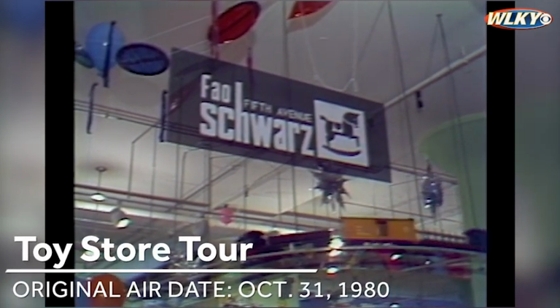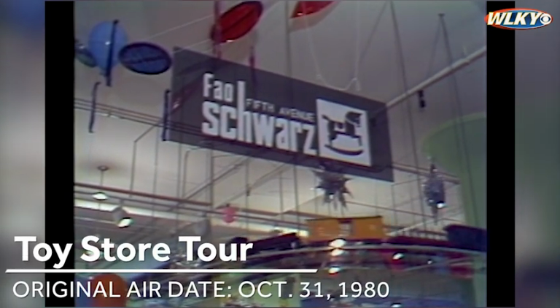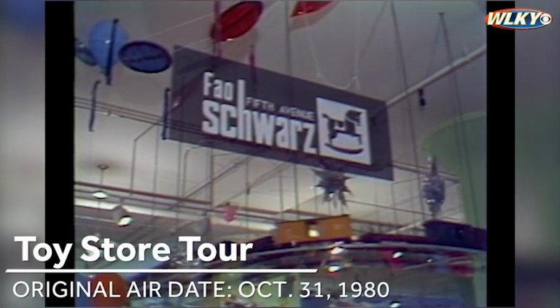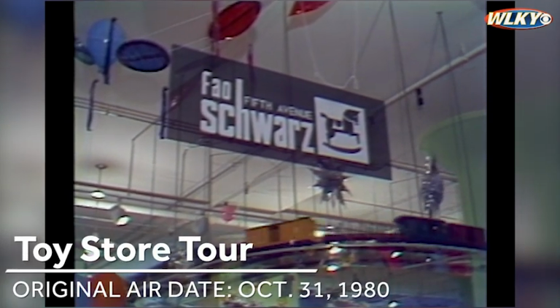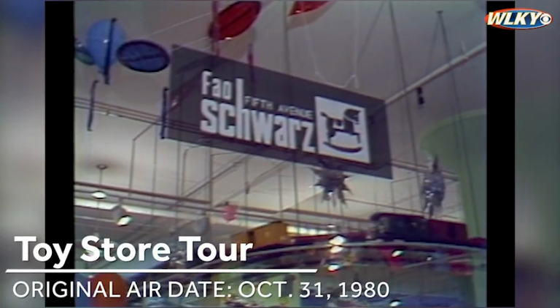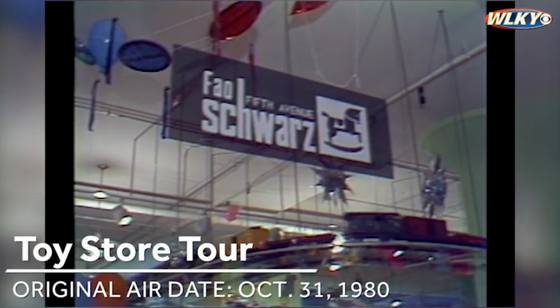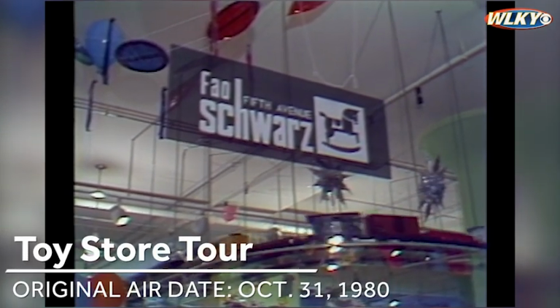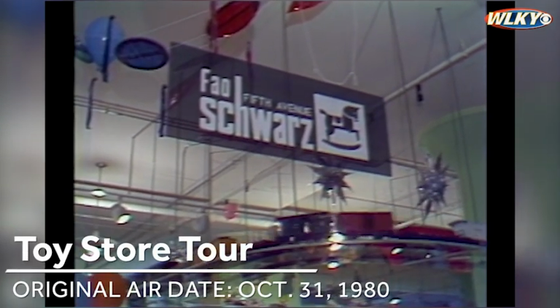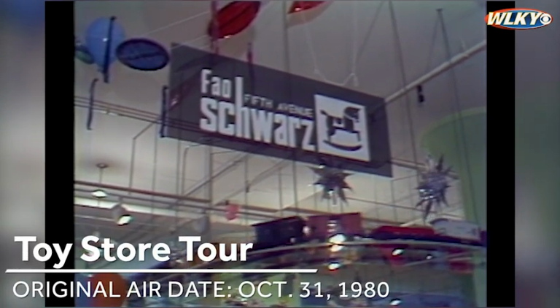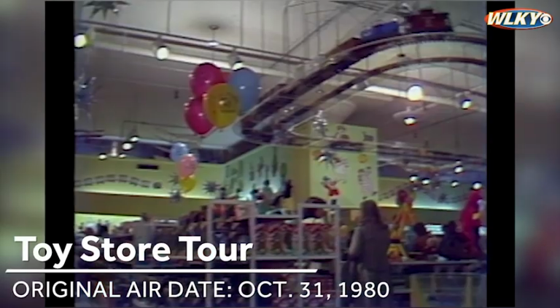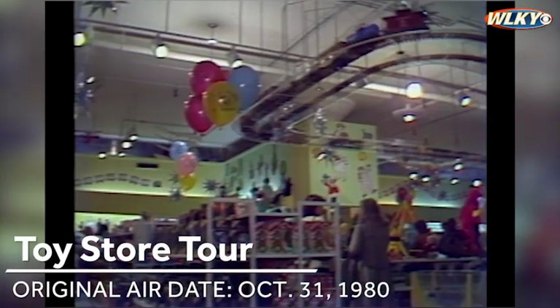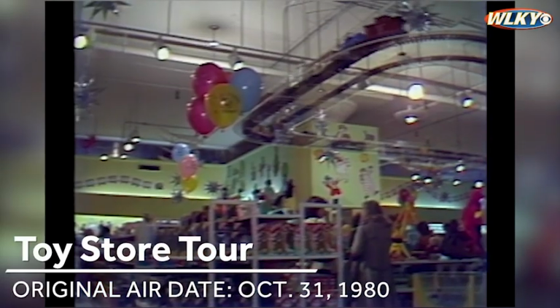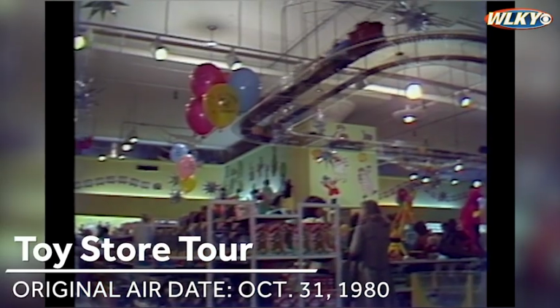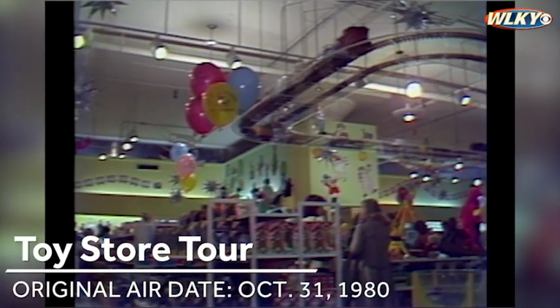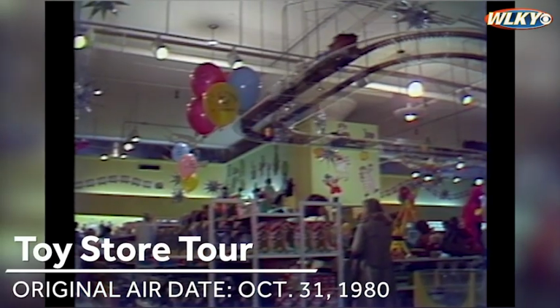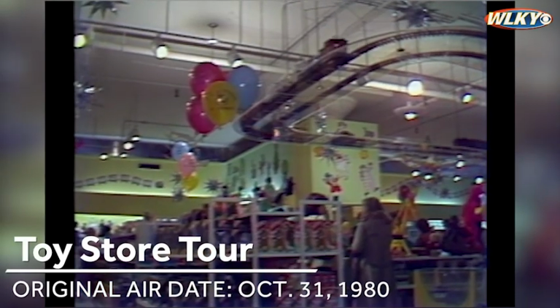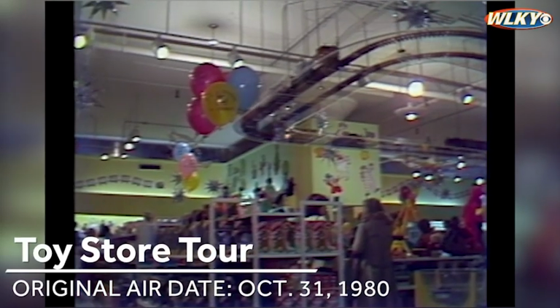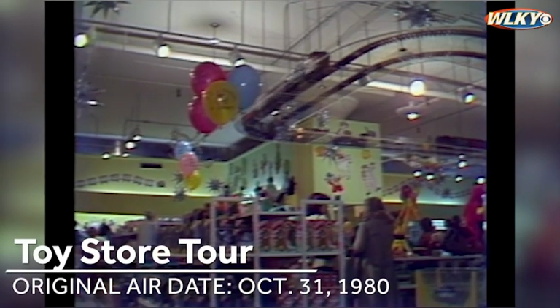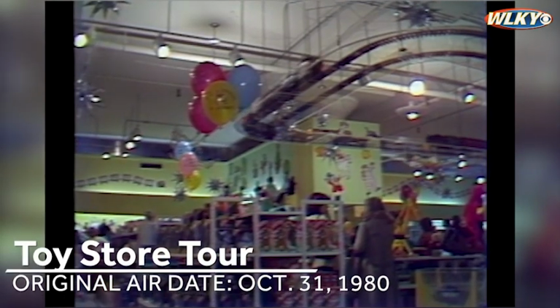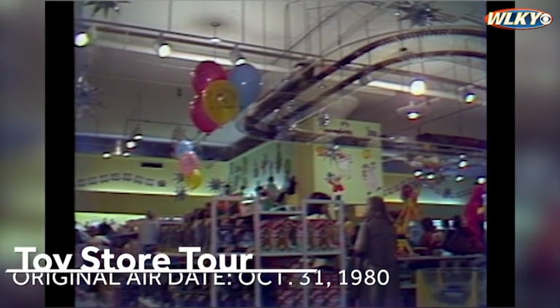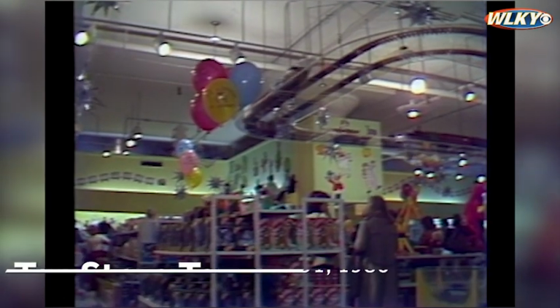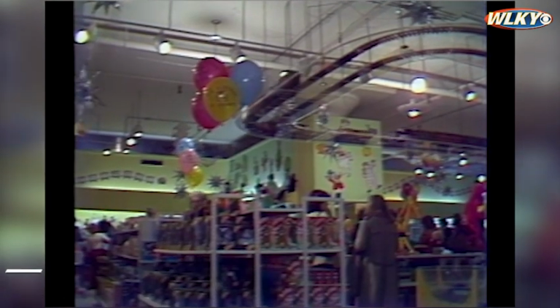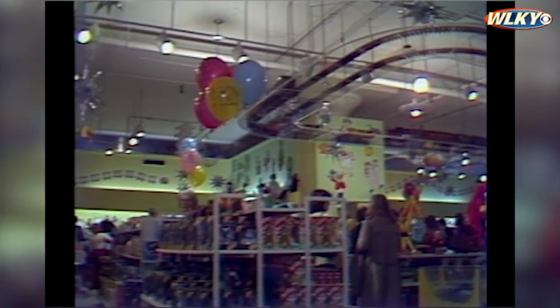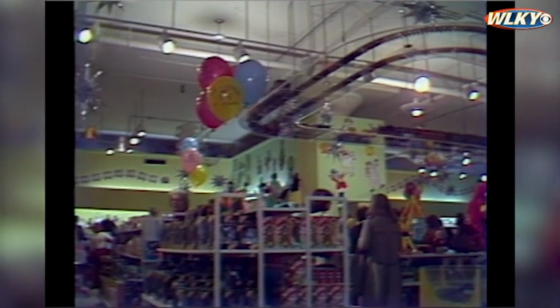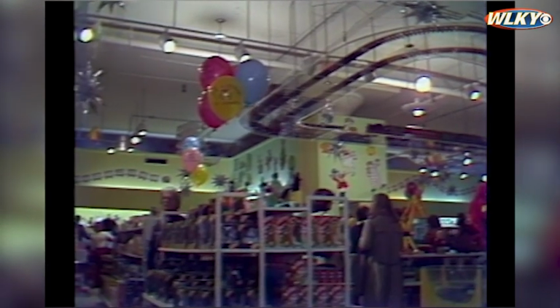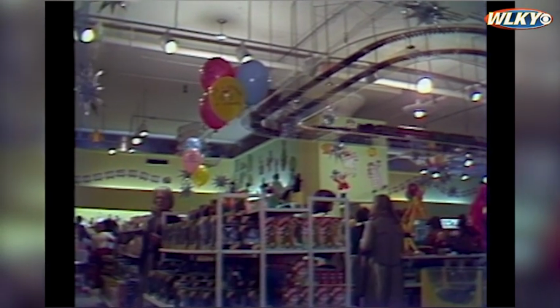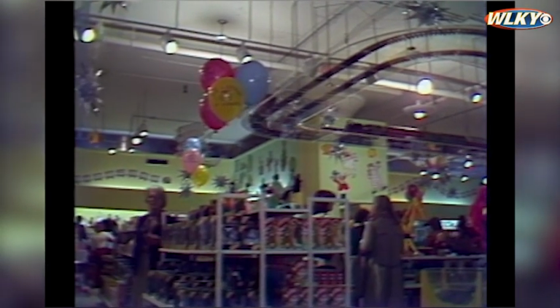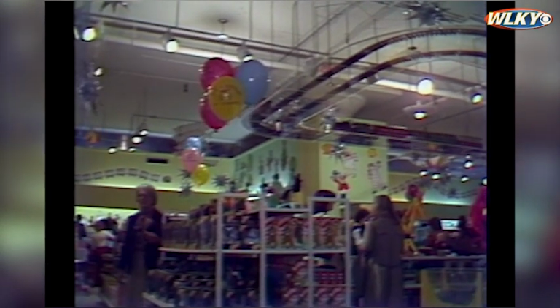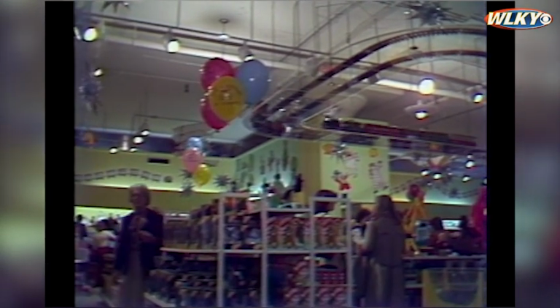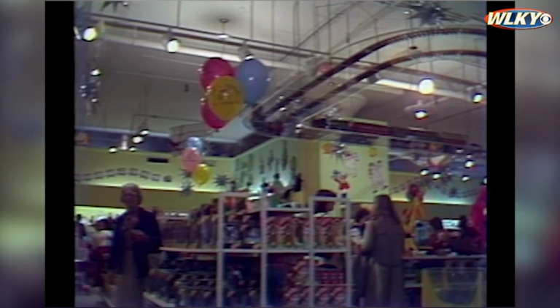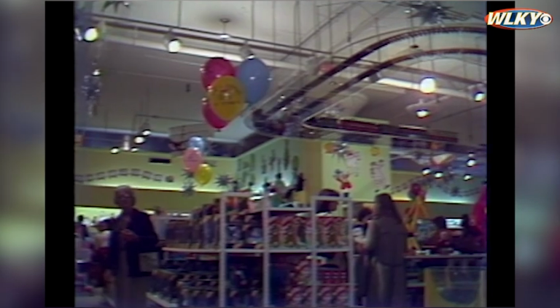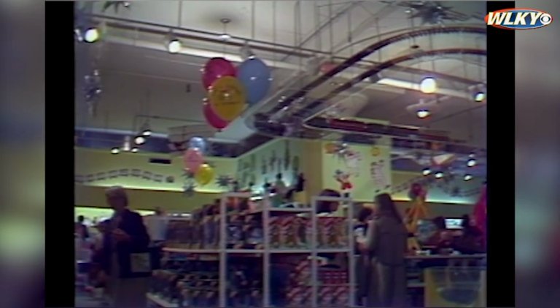The trains are what catch your attention first as you take a tour of this store. They're about 10 feet above the floor. Hope they don't derail.